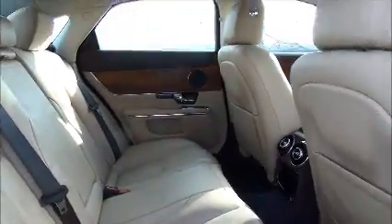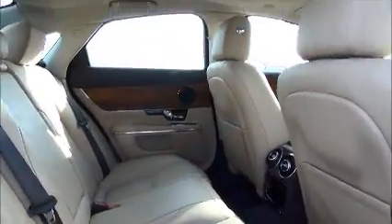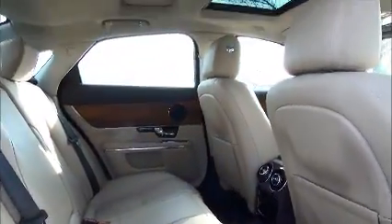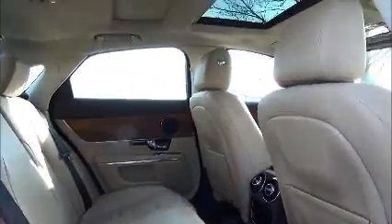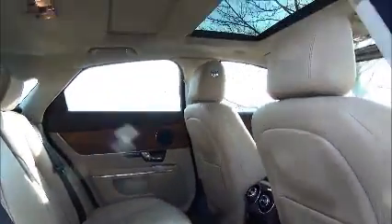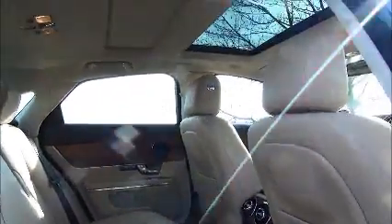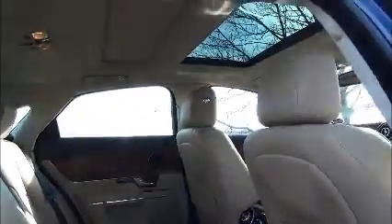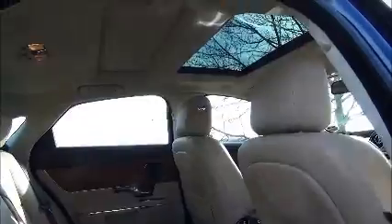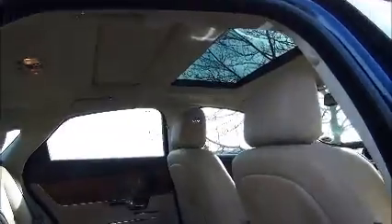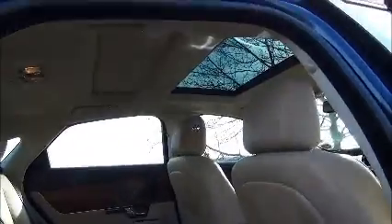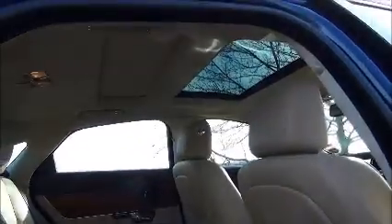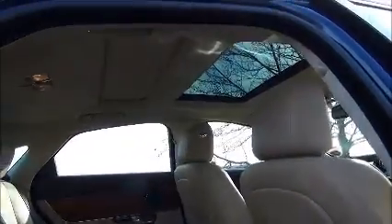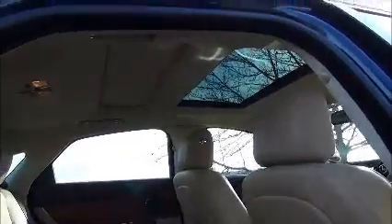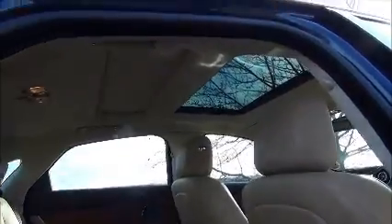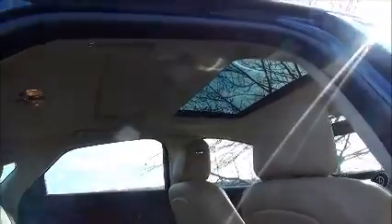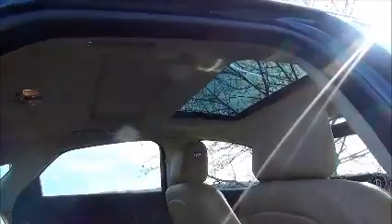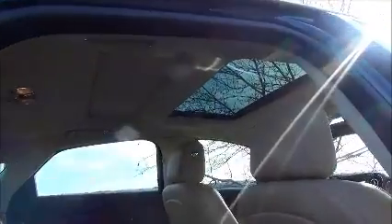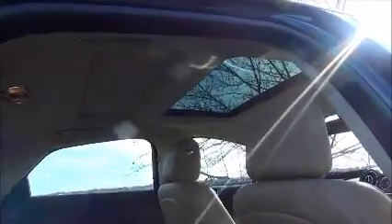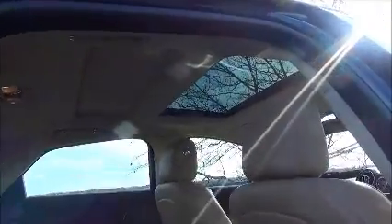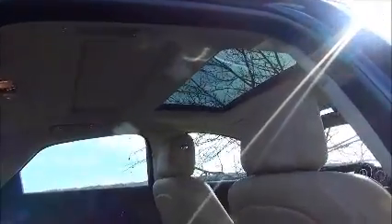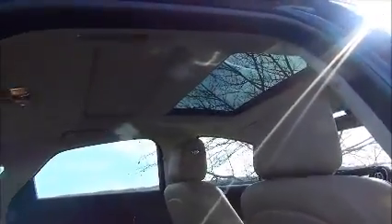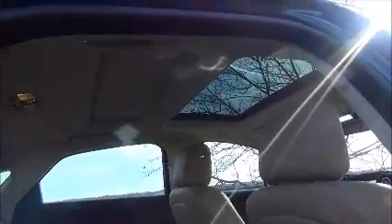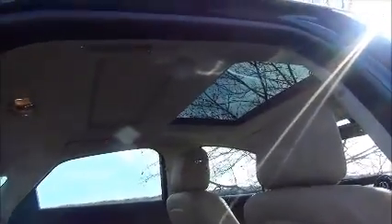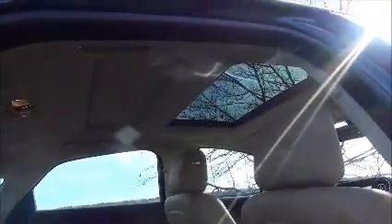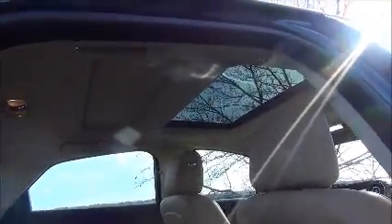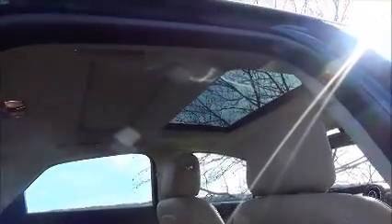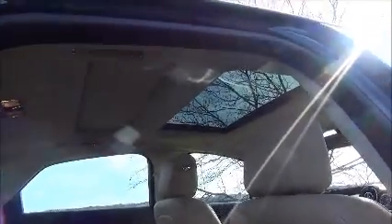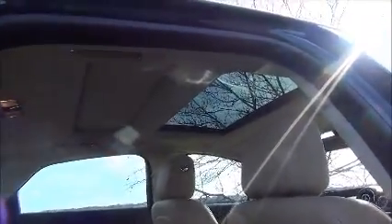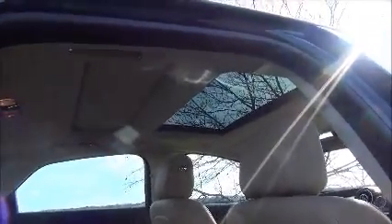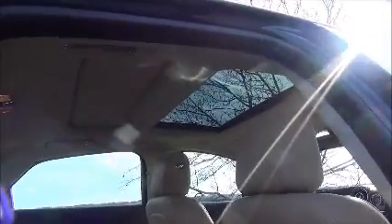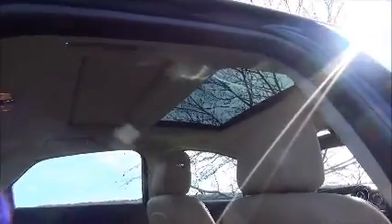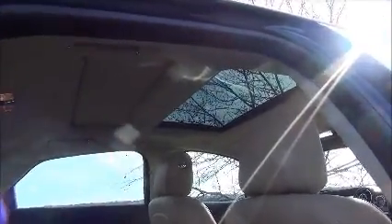This has a dual sunroof, so the back has its own sunroof as well as the front.